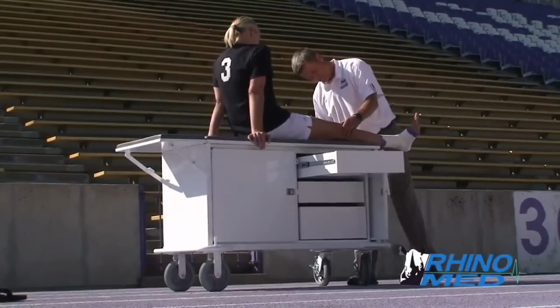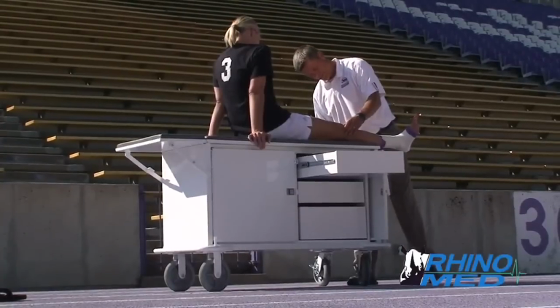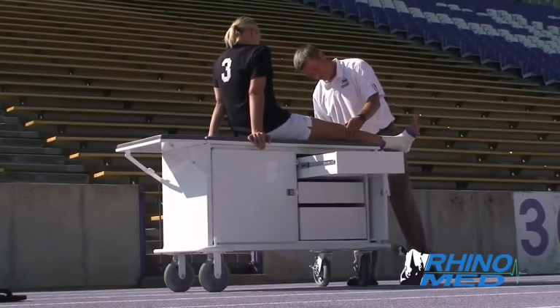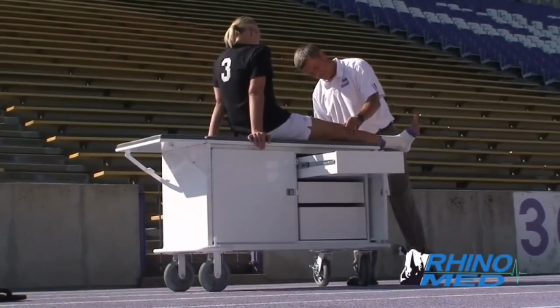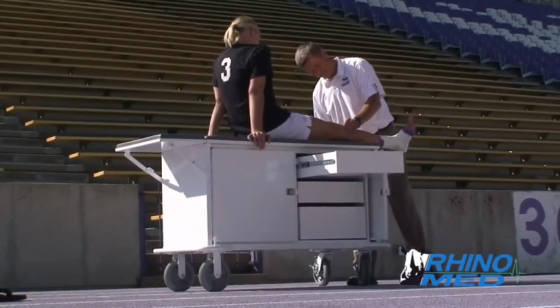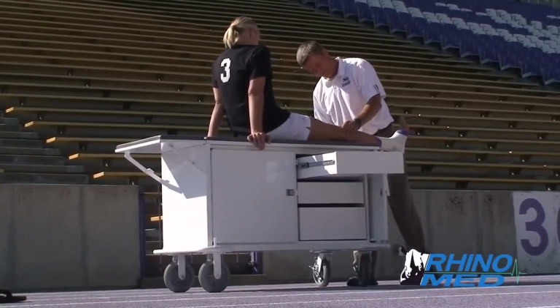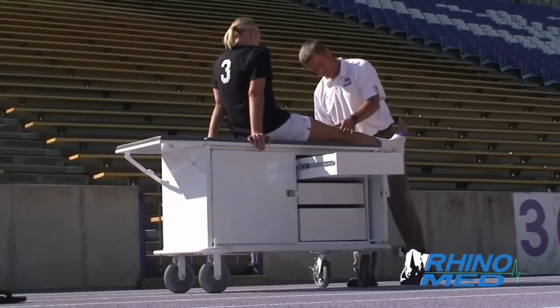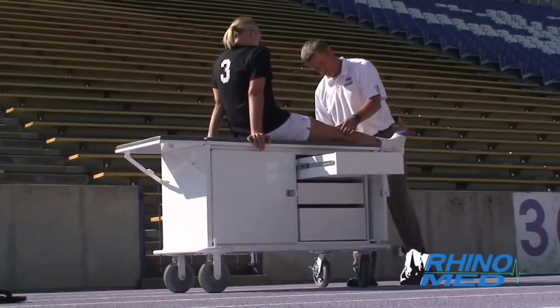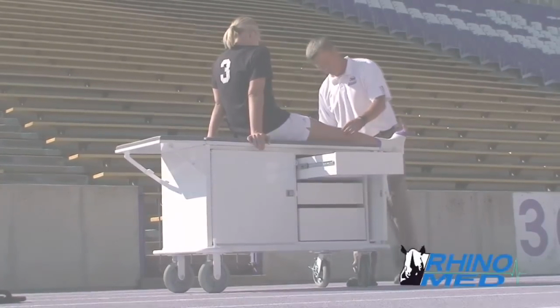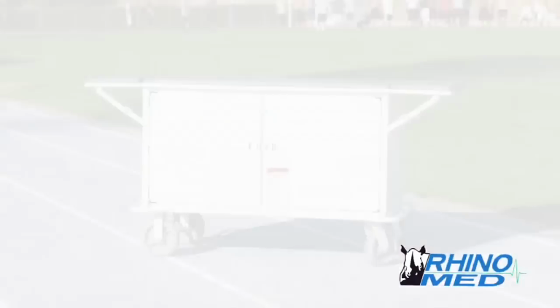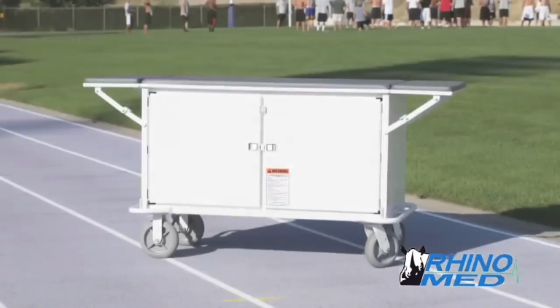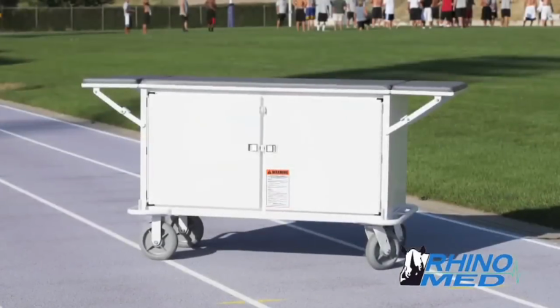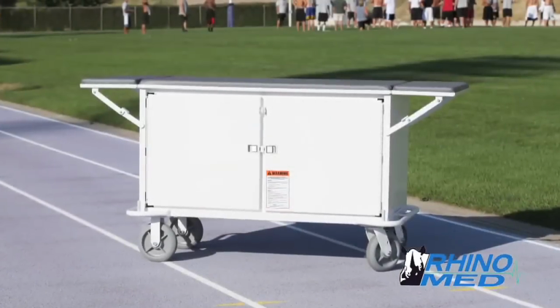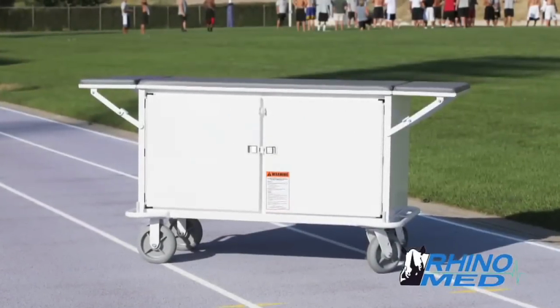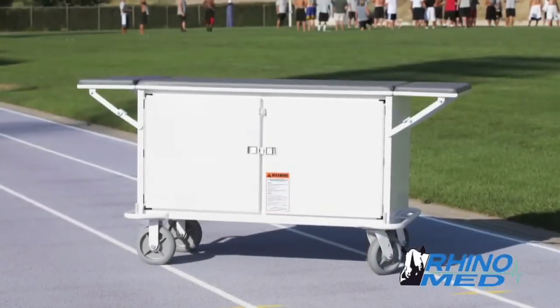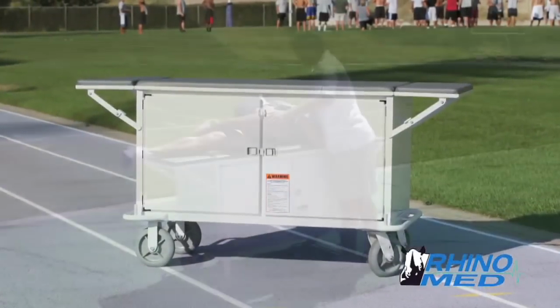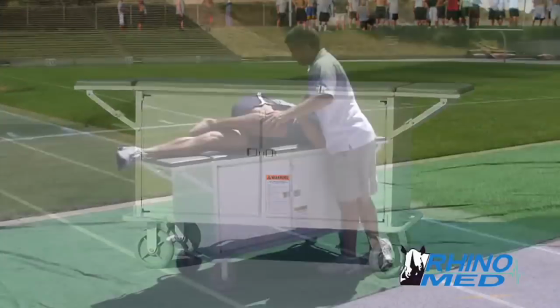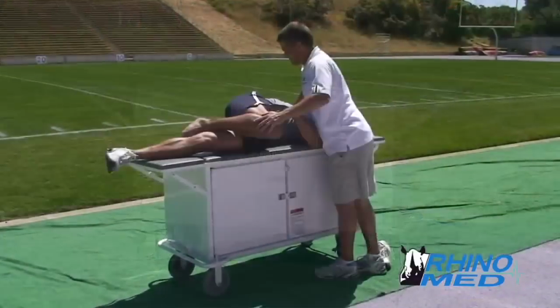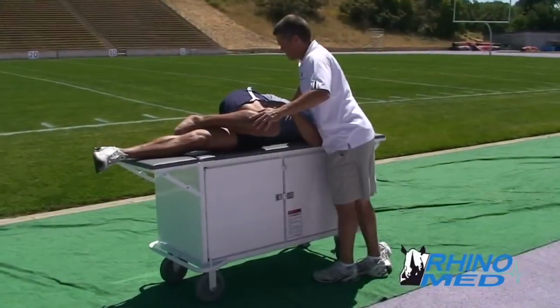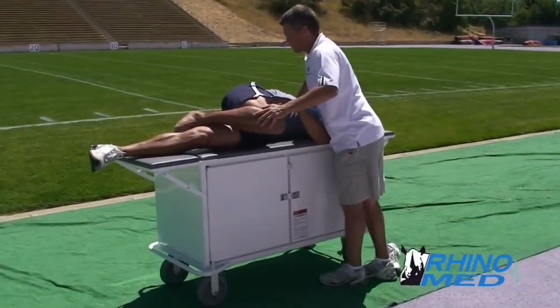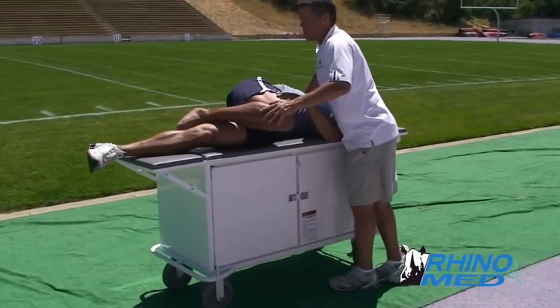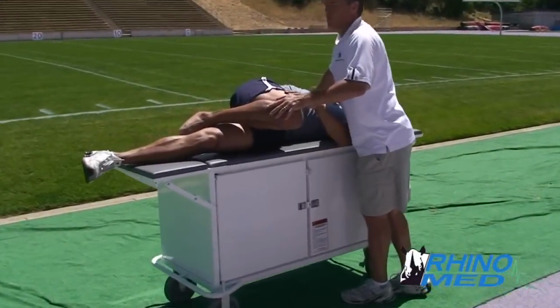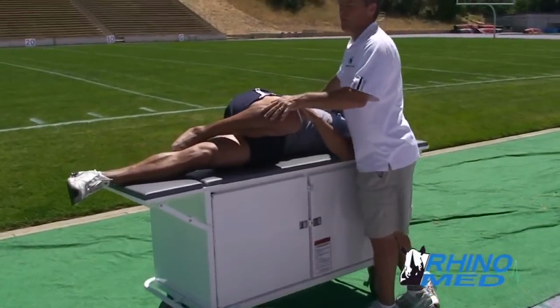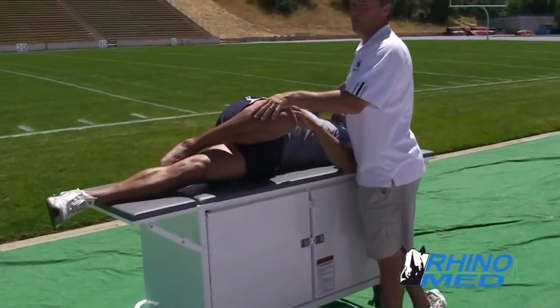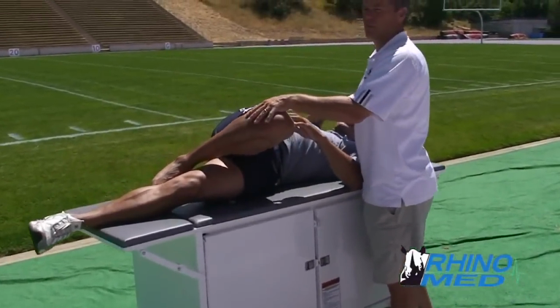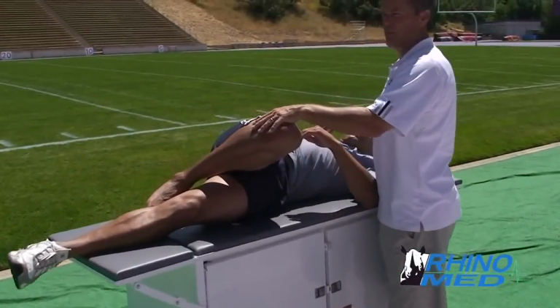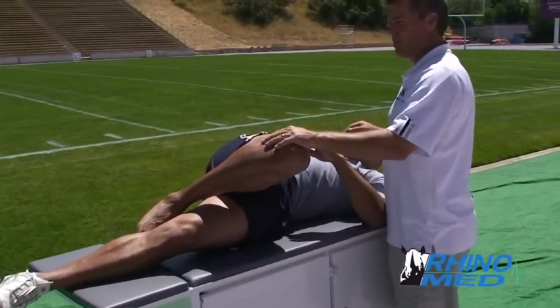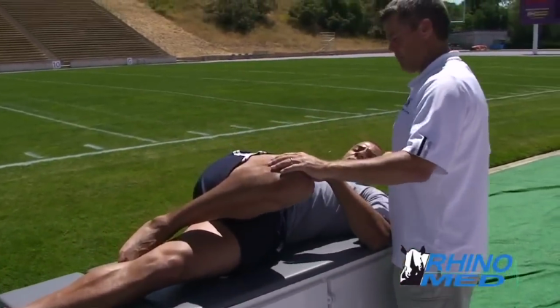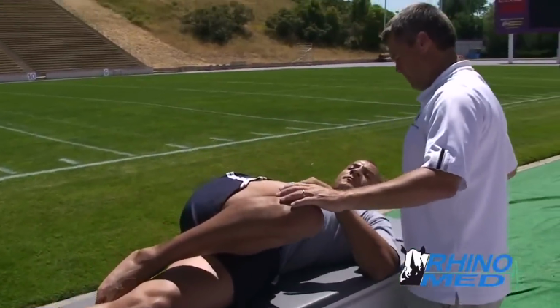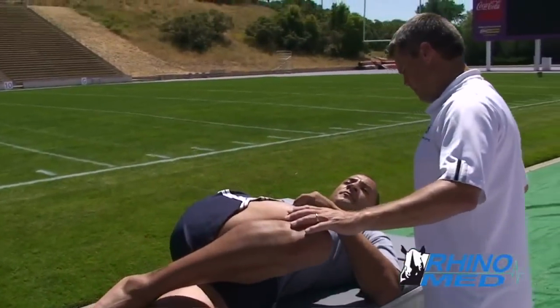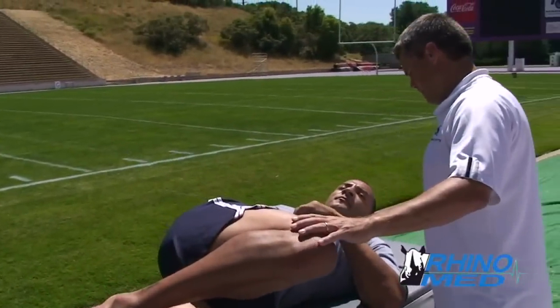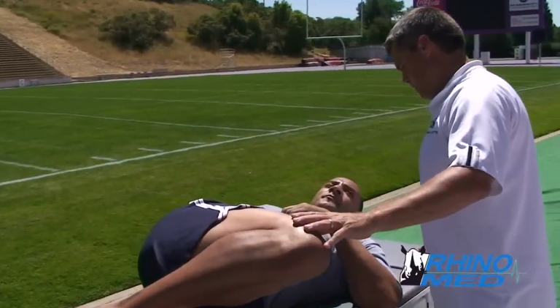Designed by a certified athletic trainer, the RhinoMed cart is built to make evaluating and treating athletes easier.